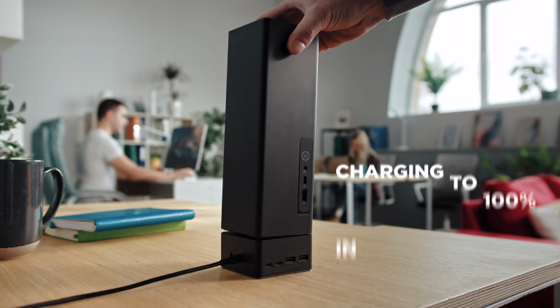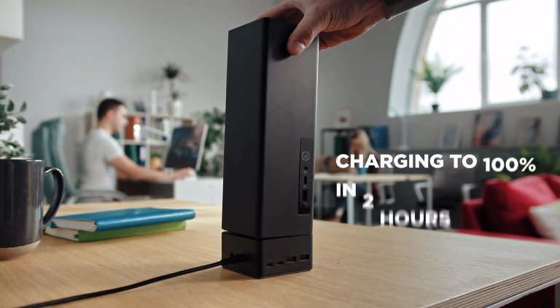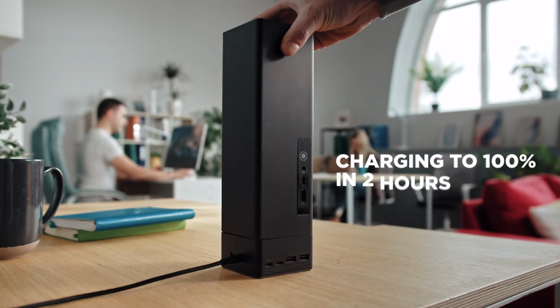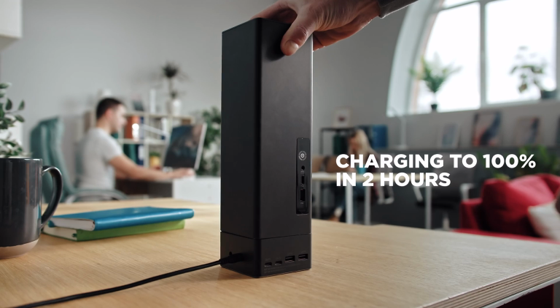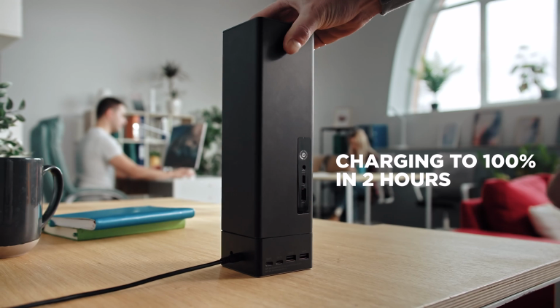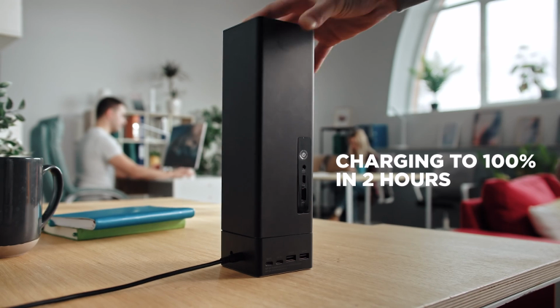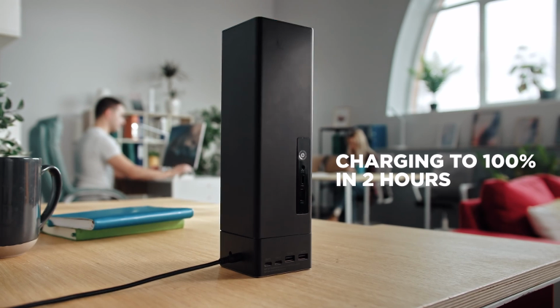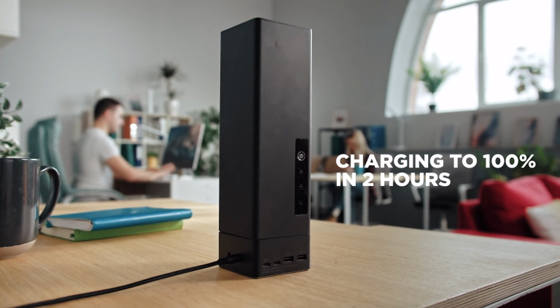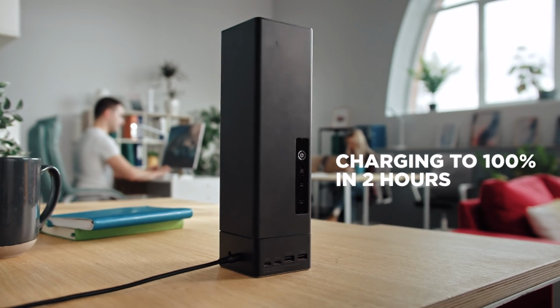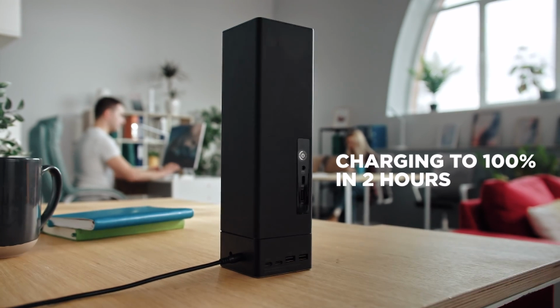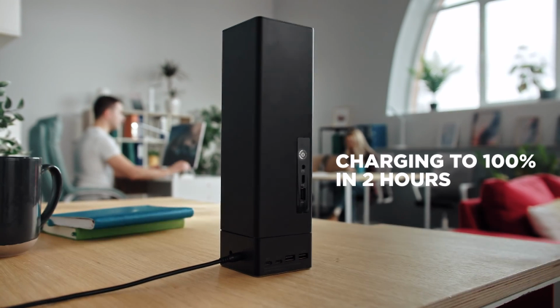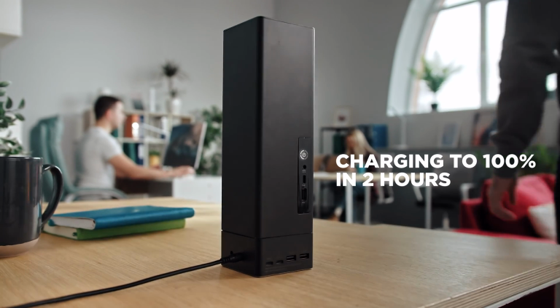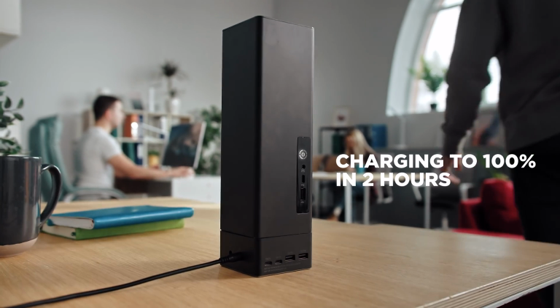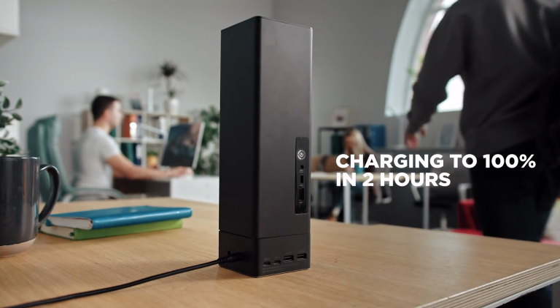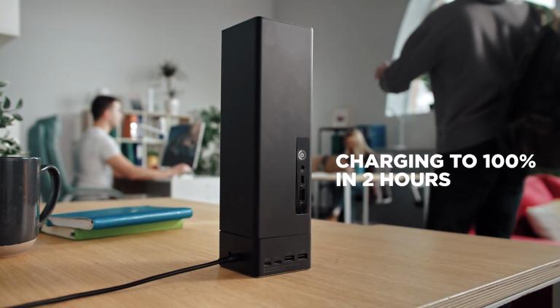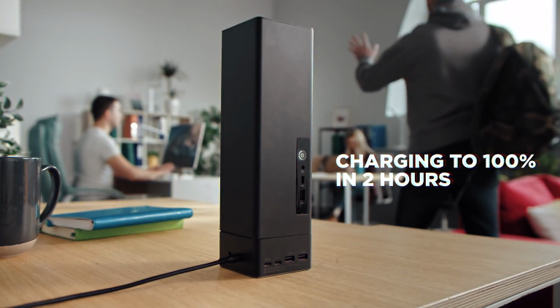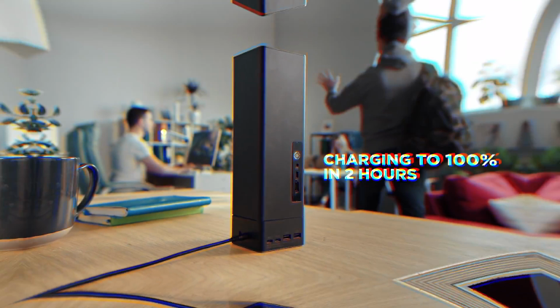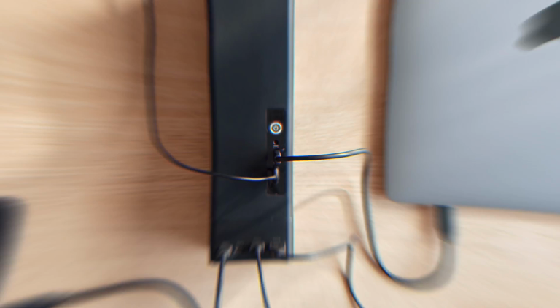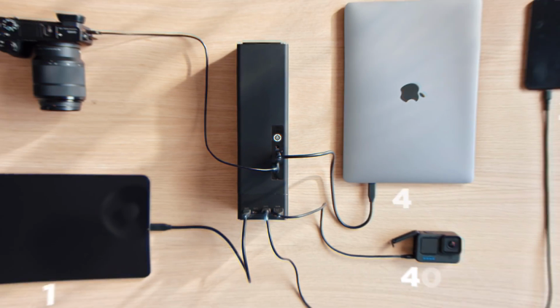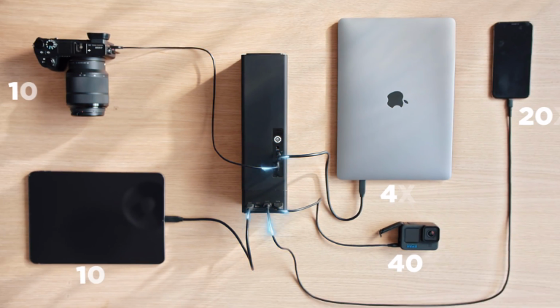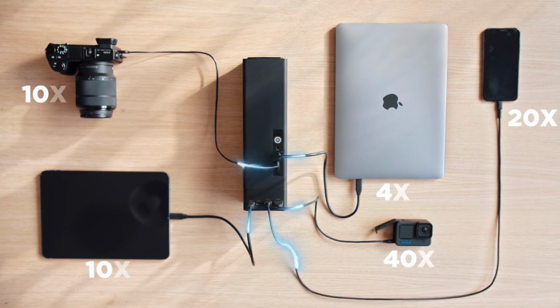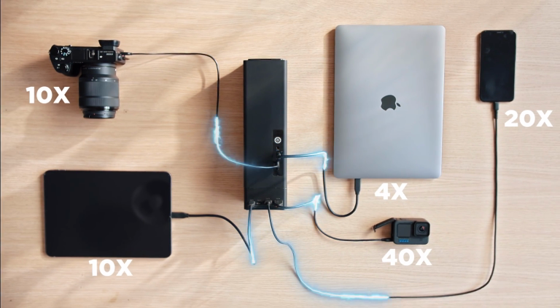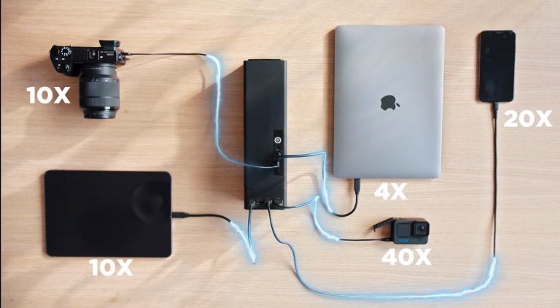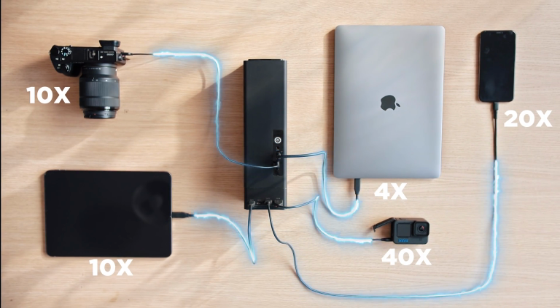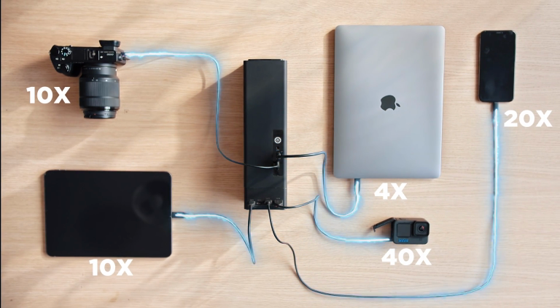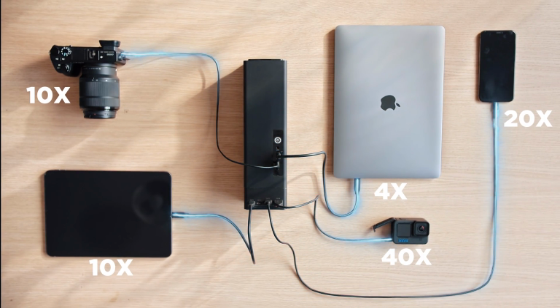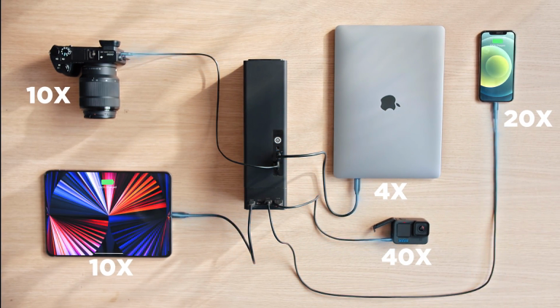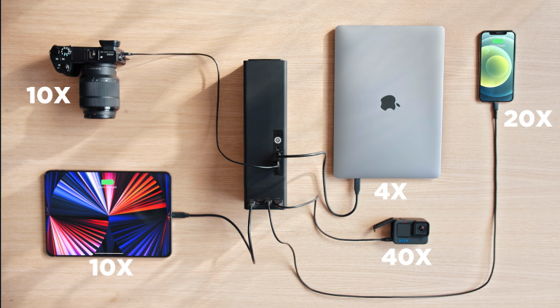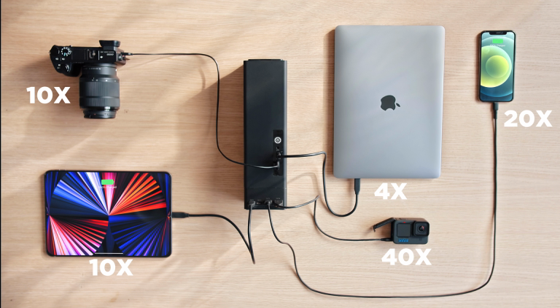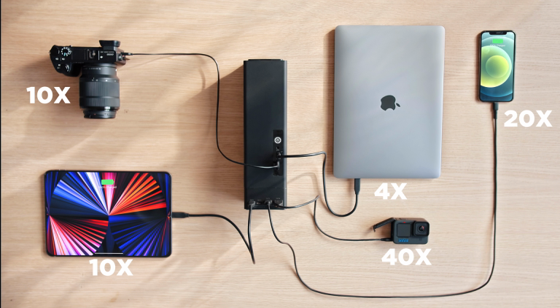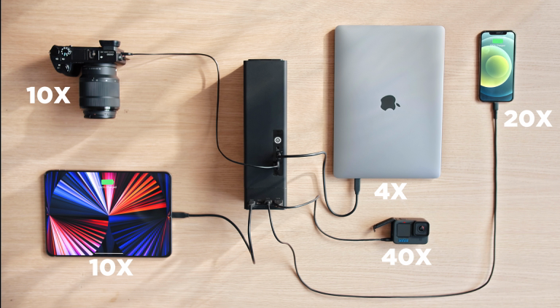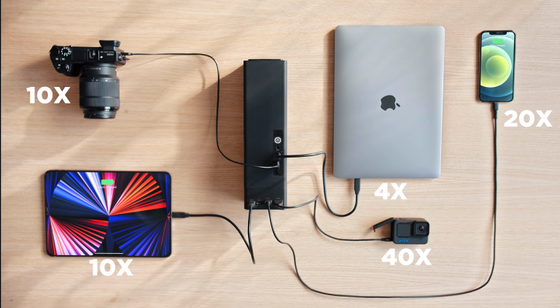One full charge takes about two hours, and when it's fully charged, it has enough juice to charge your devices multiple times.